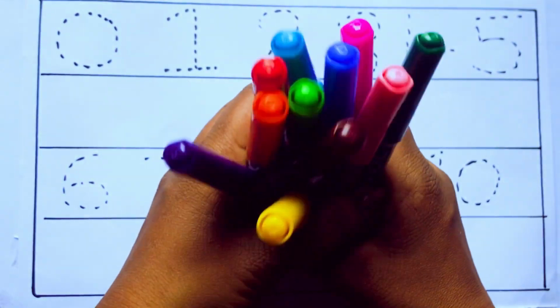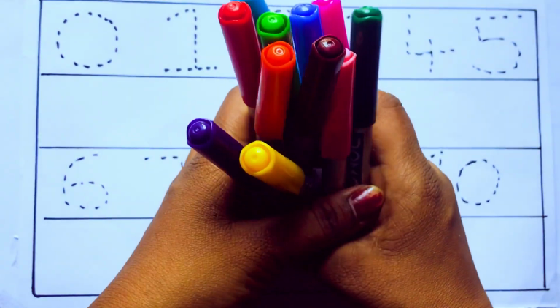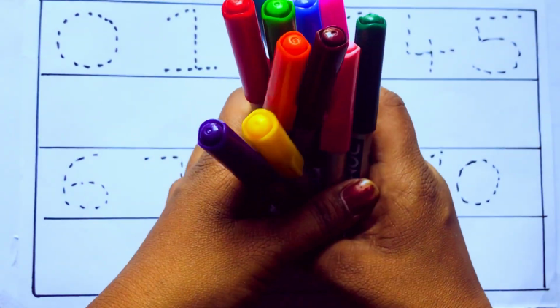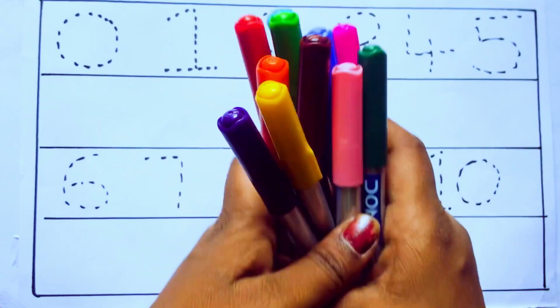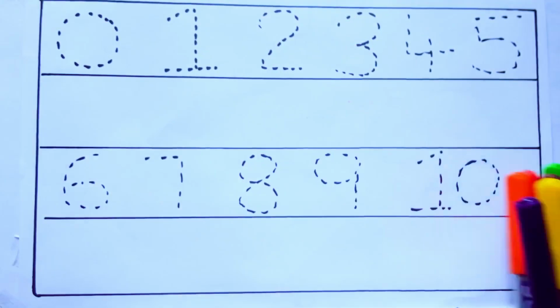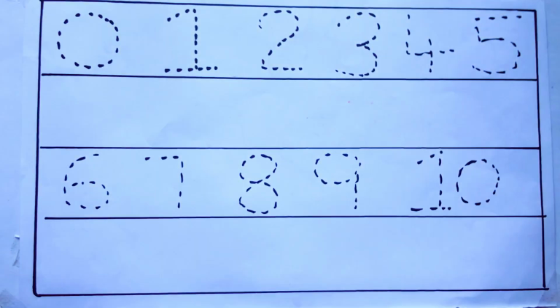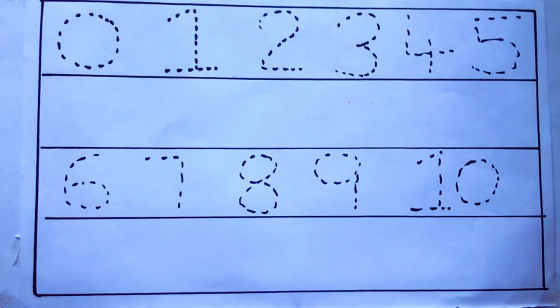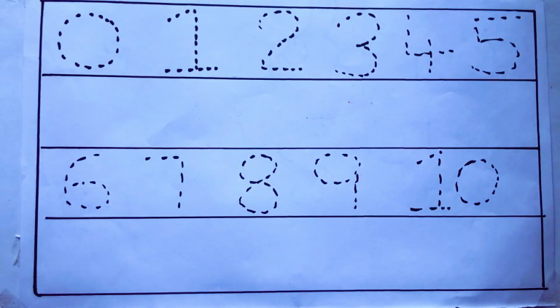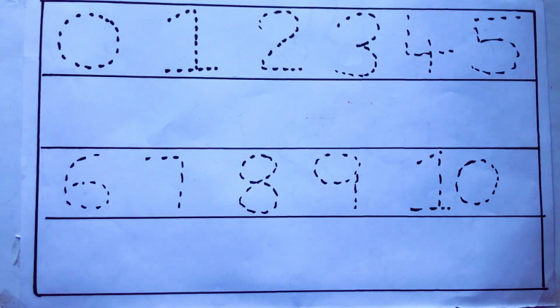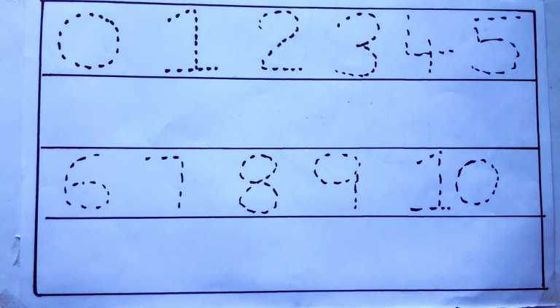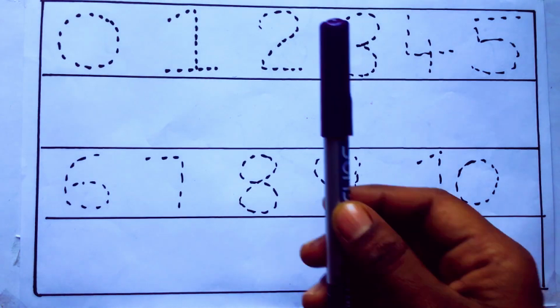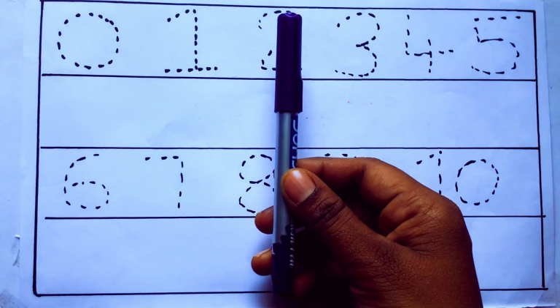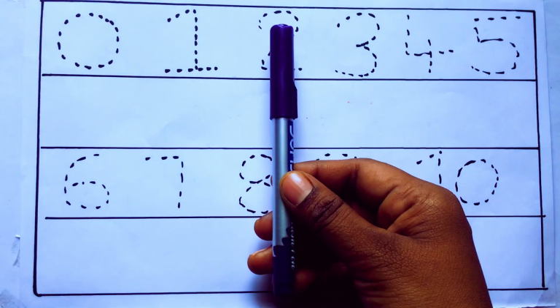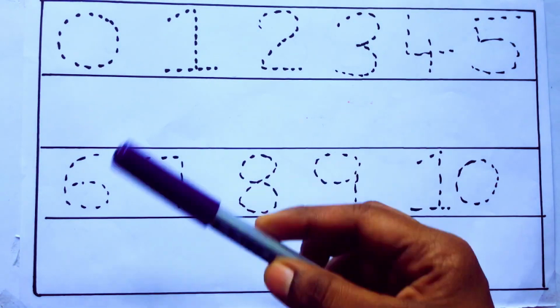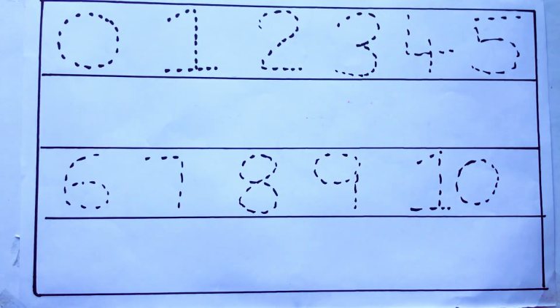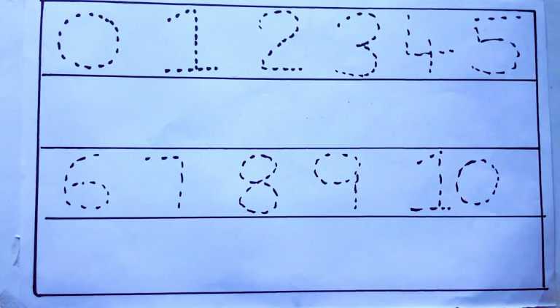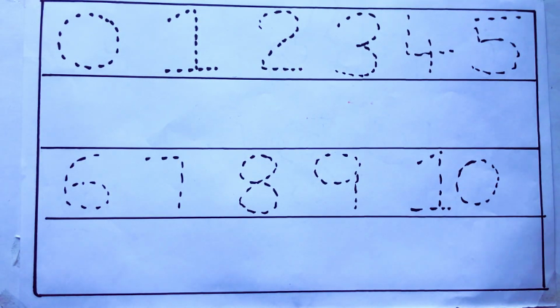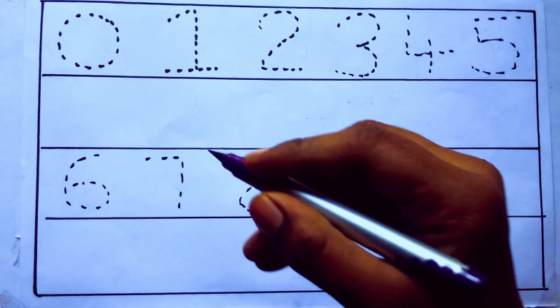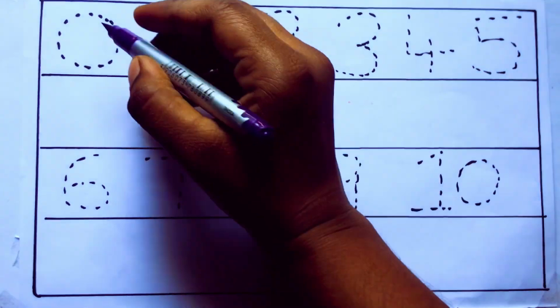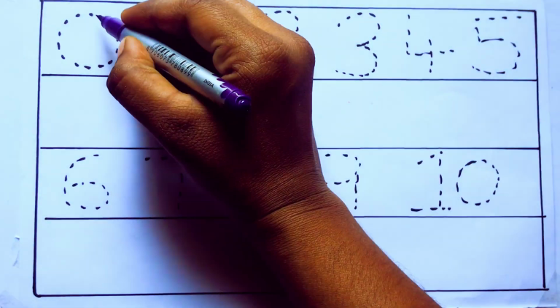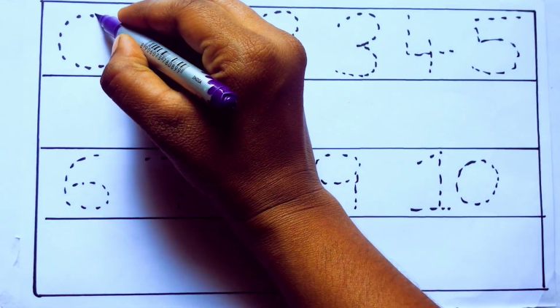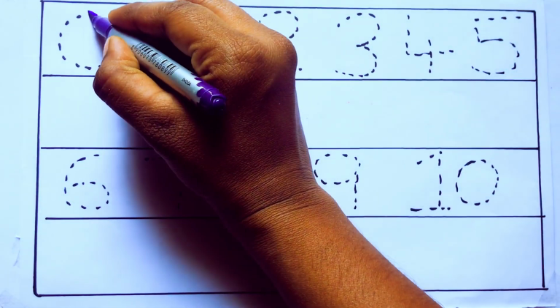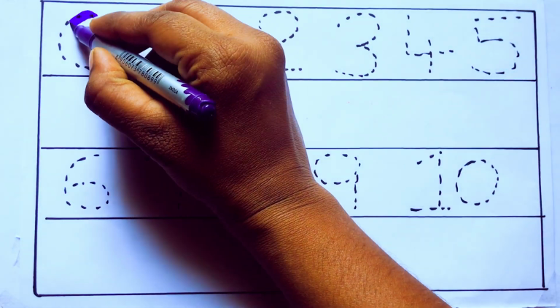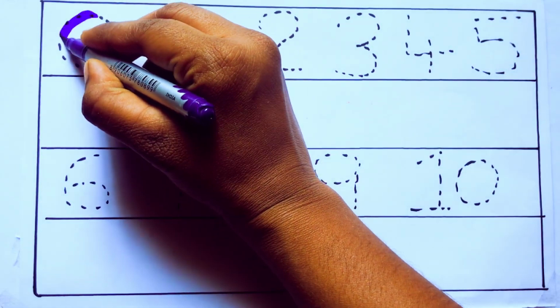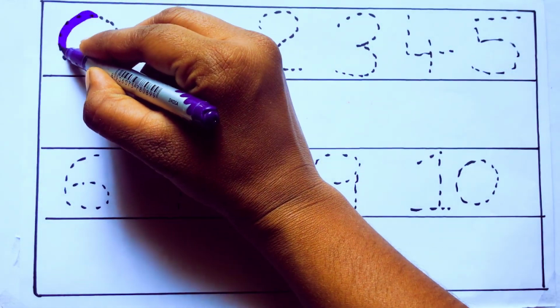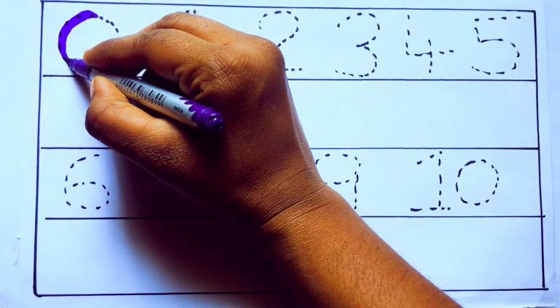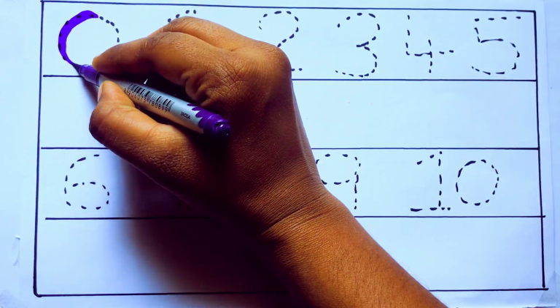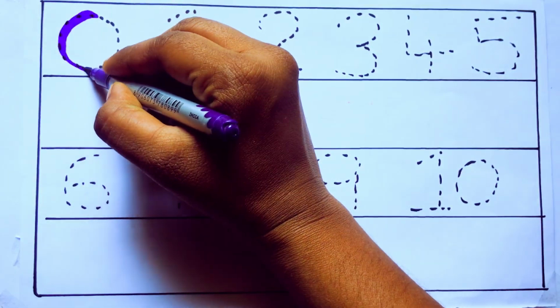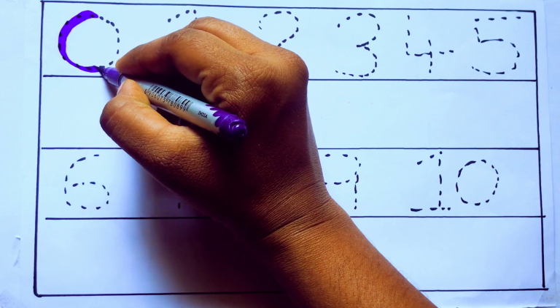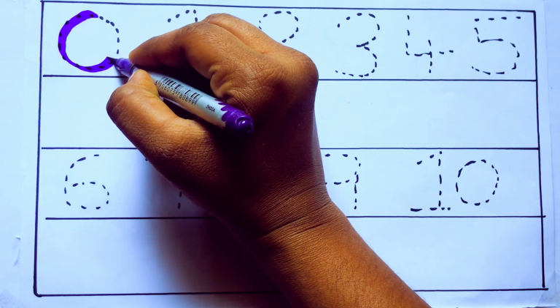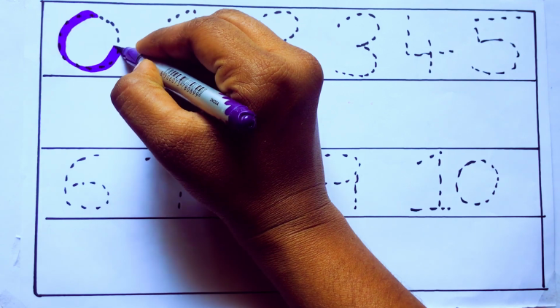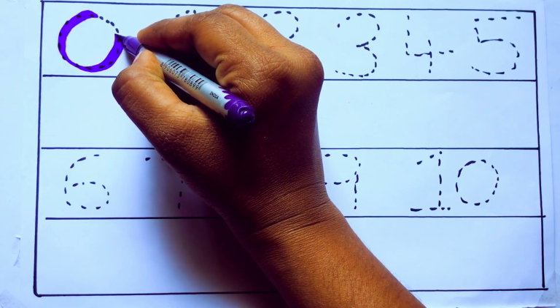Let's draw numbers. Violet color. 0. Z, D, R, O.